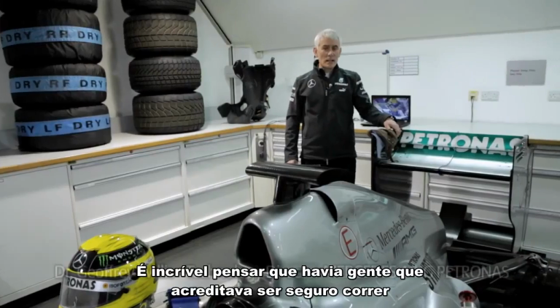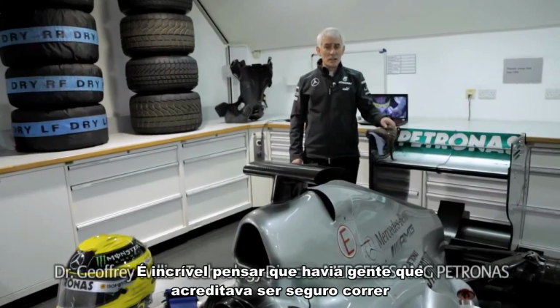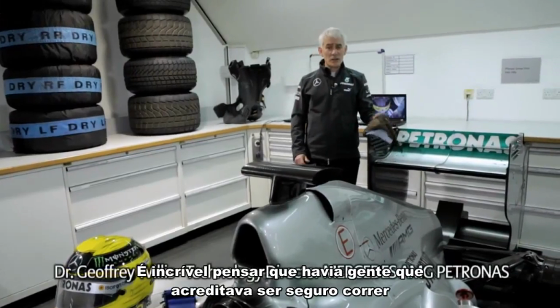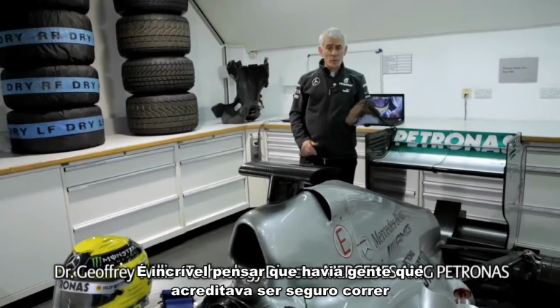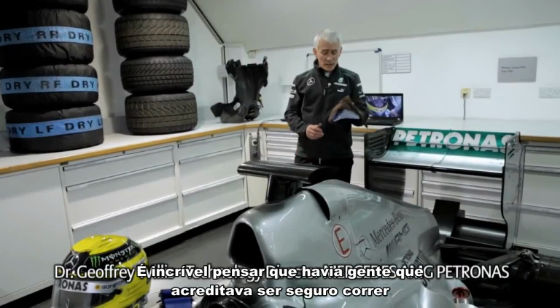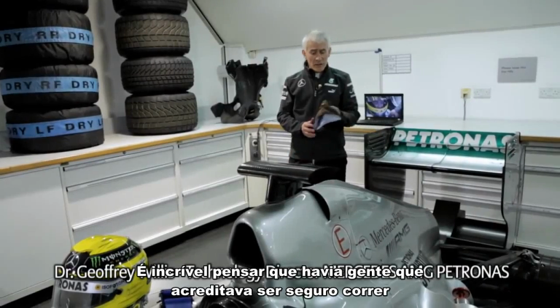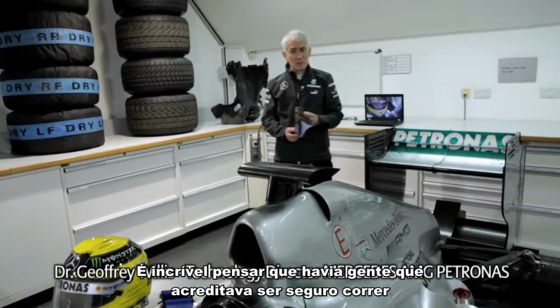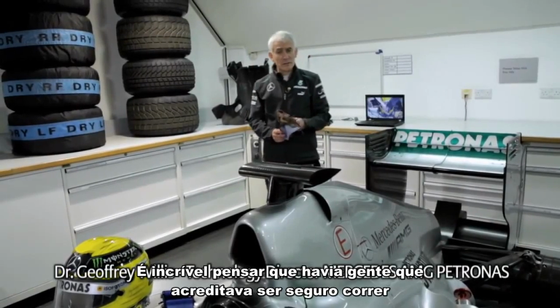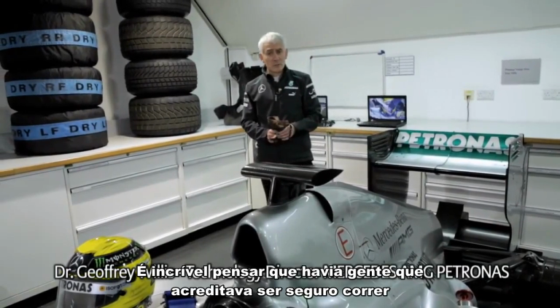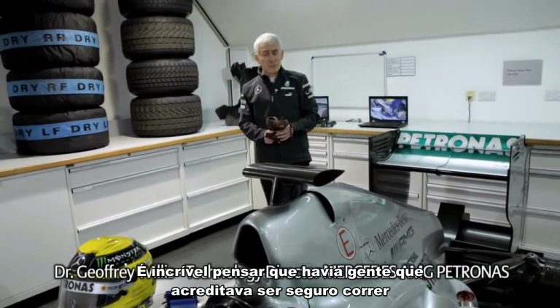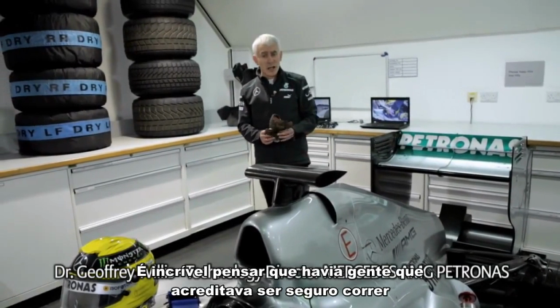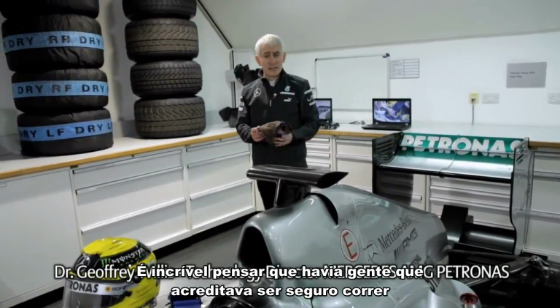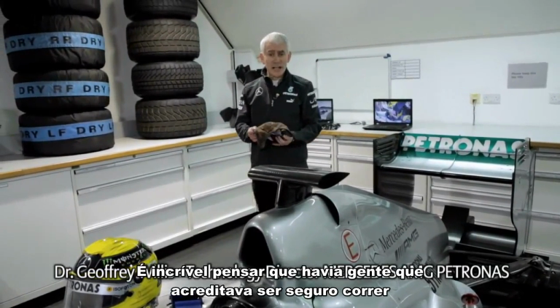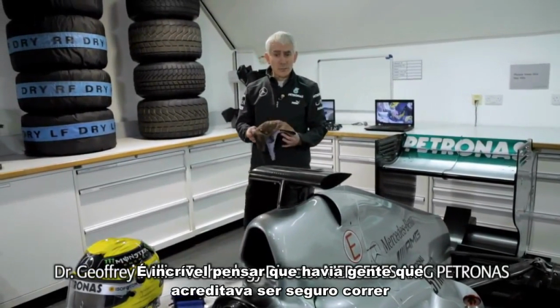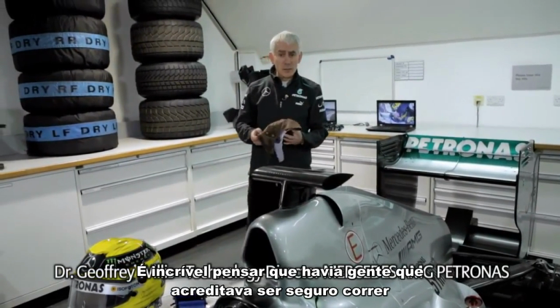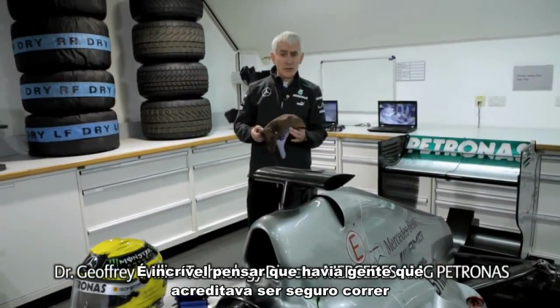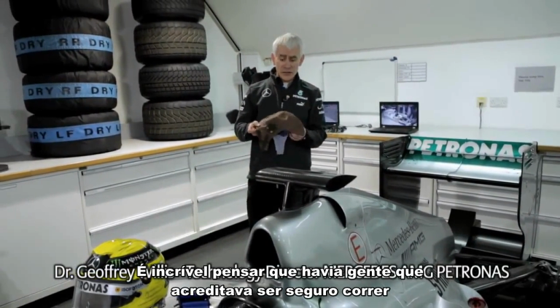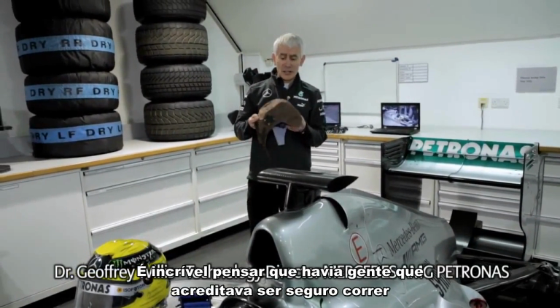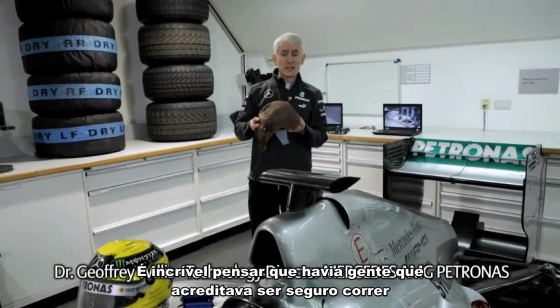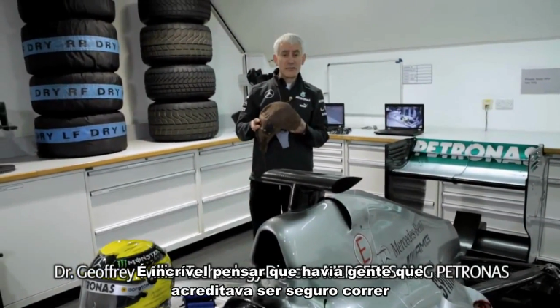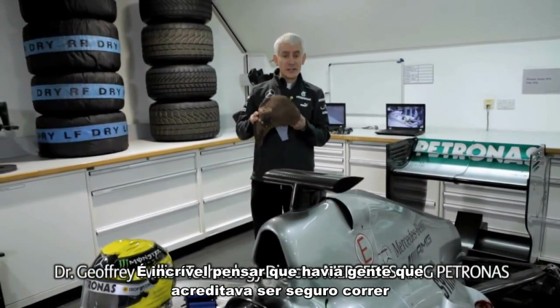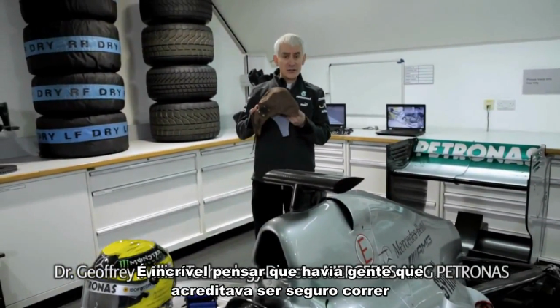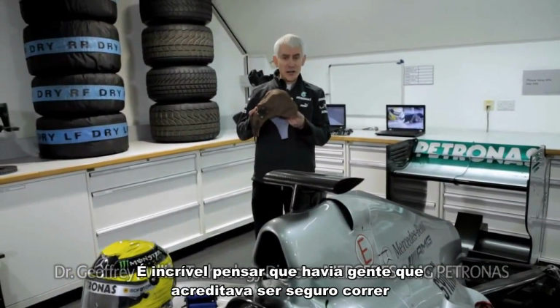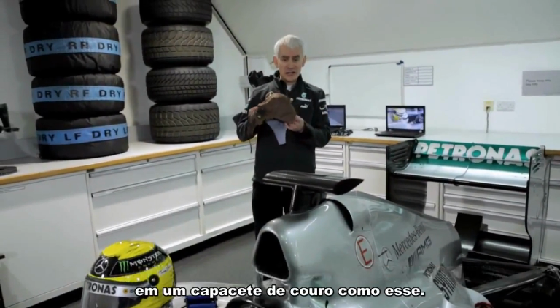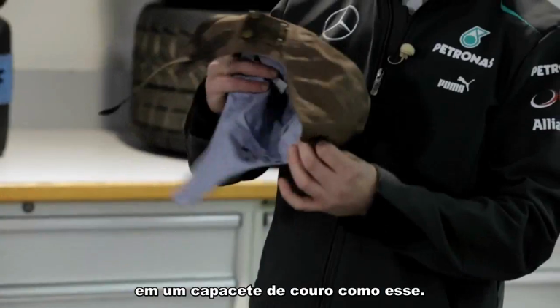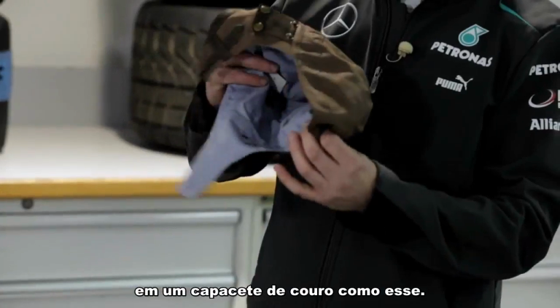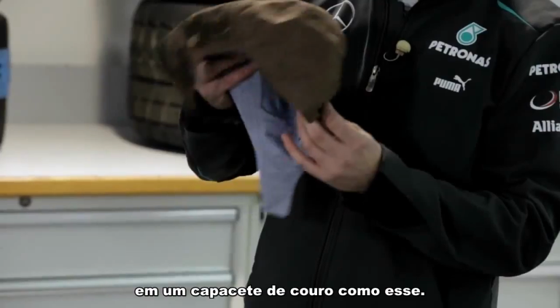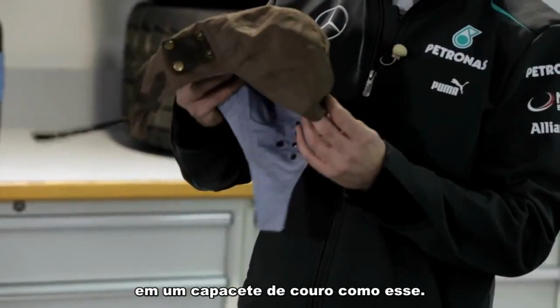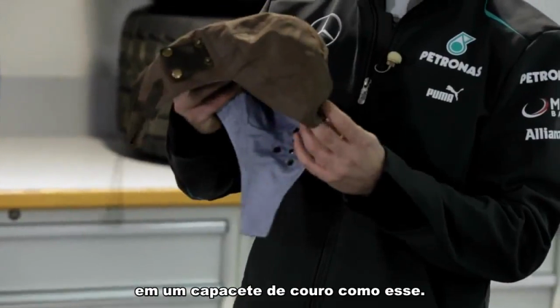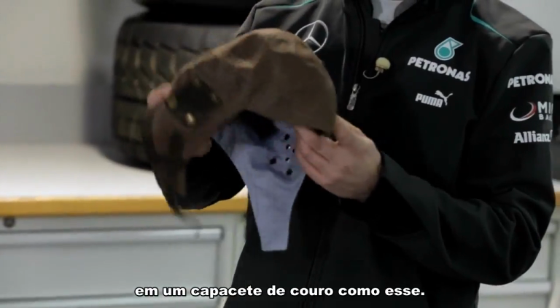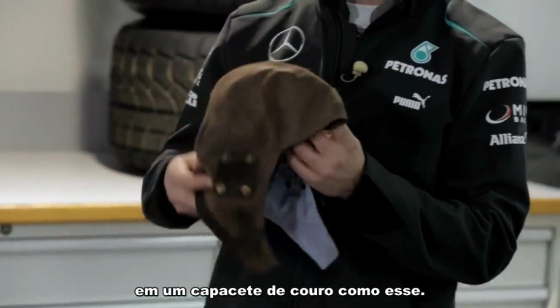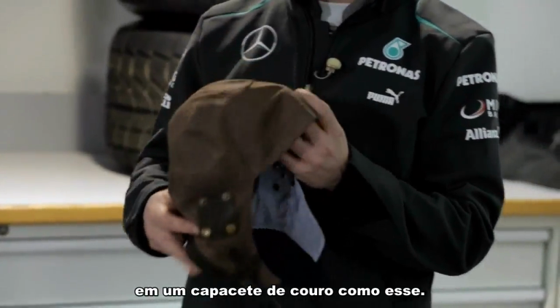Nowadays, it's almost incredible to understand that people used to think it was safe to race in a cloth and leather helmet like this.